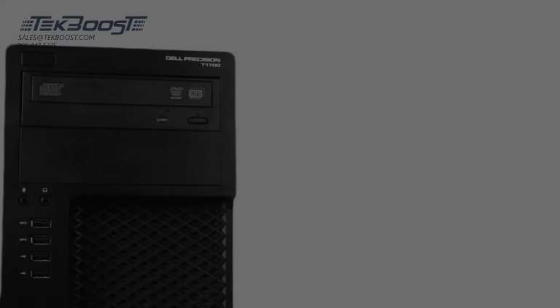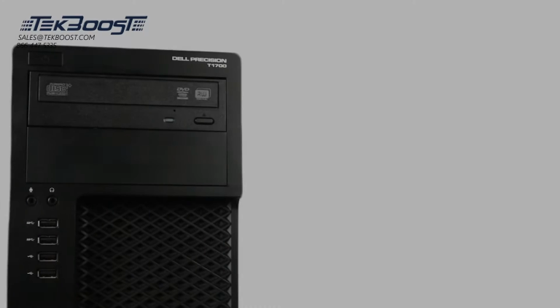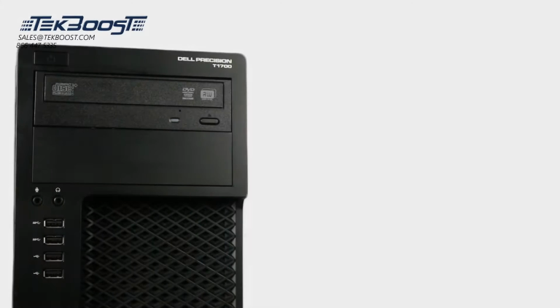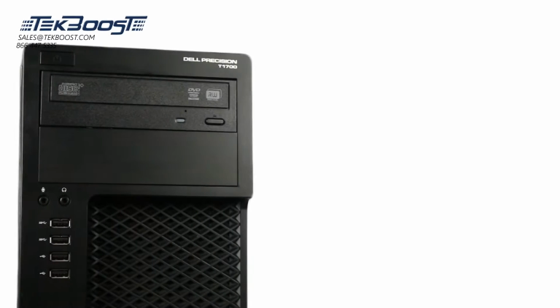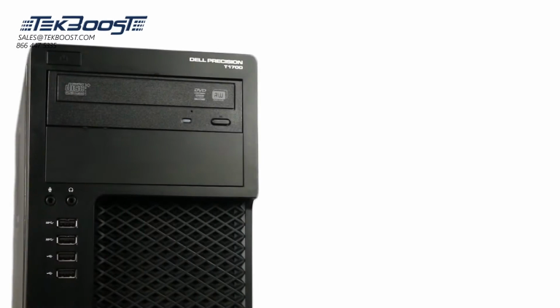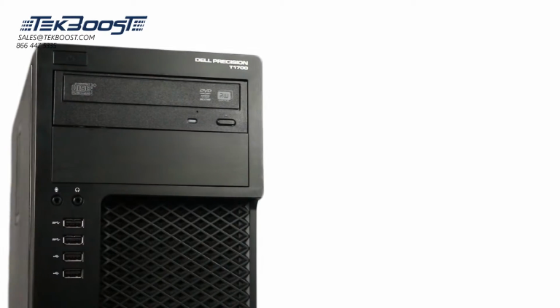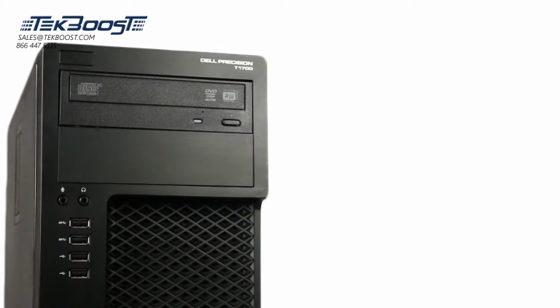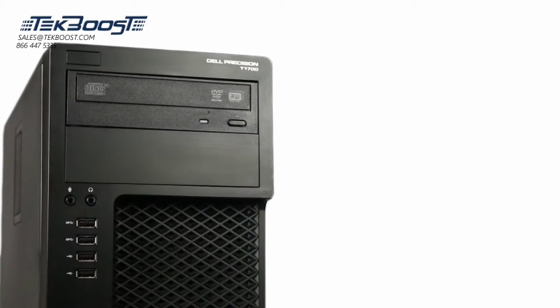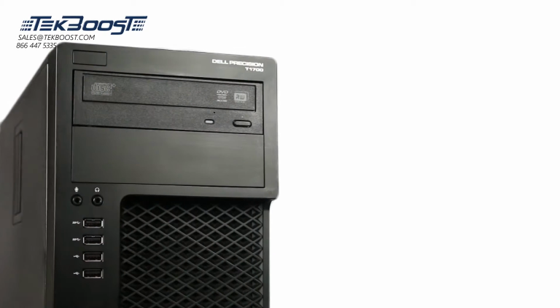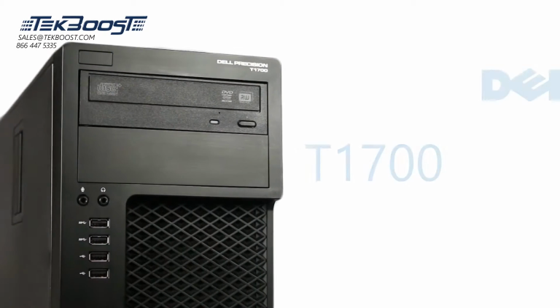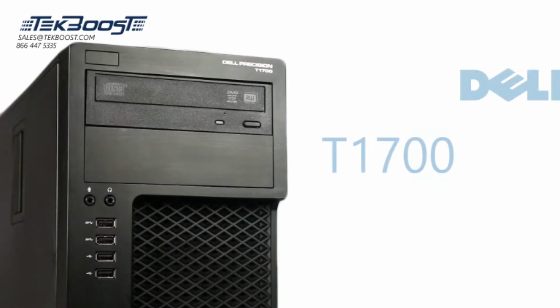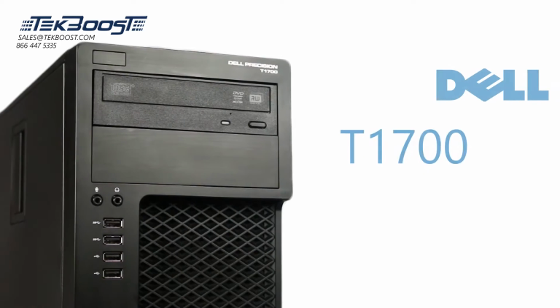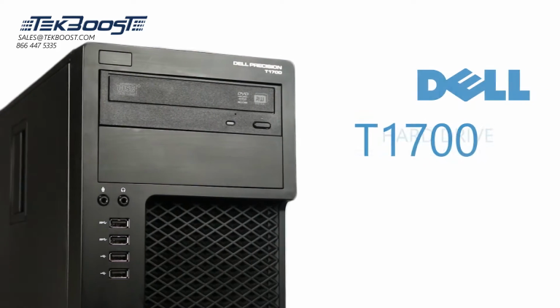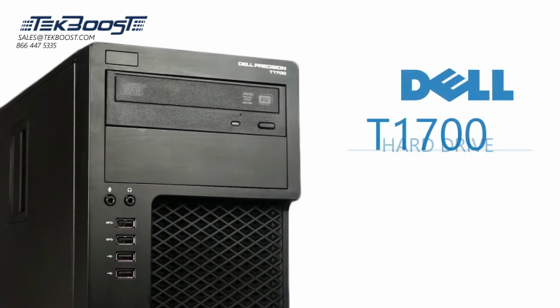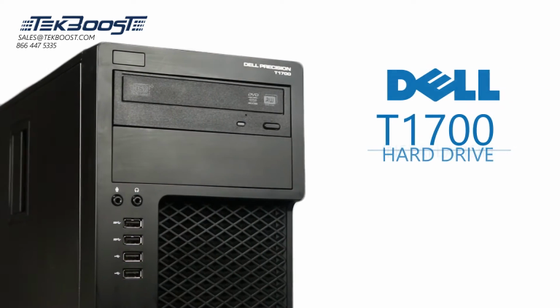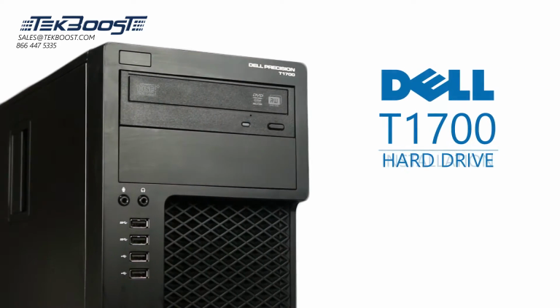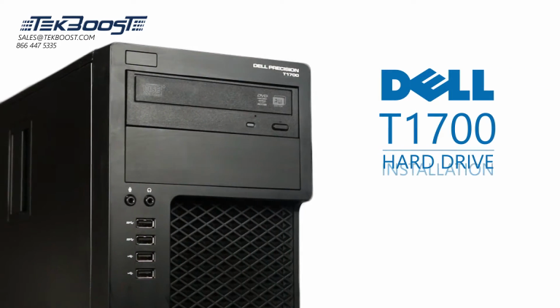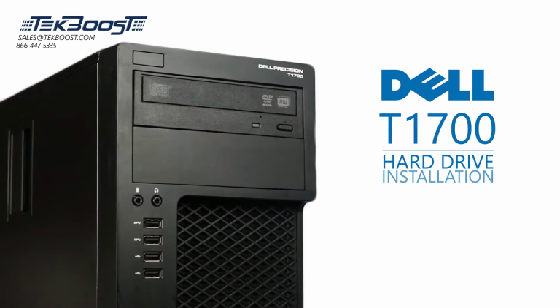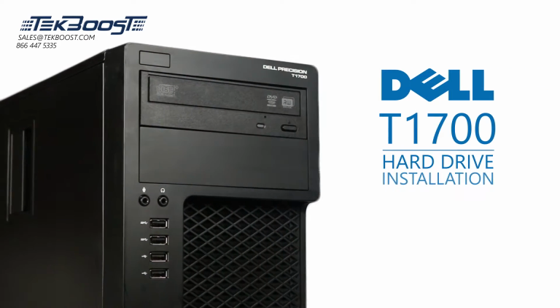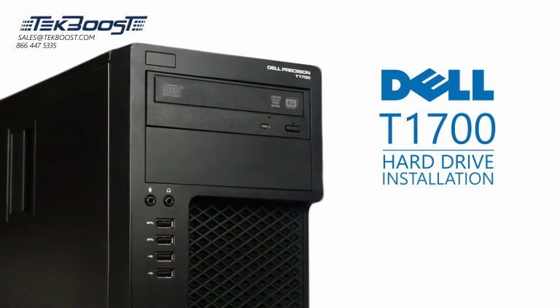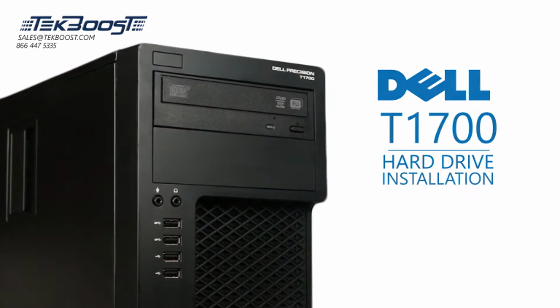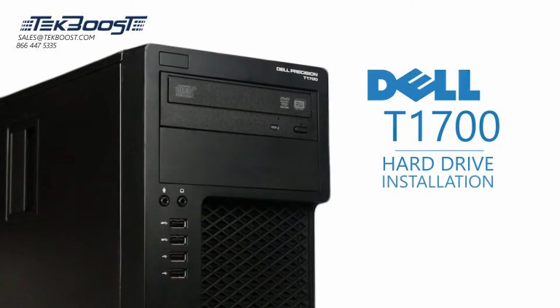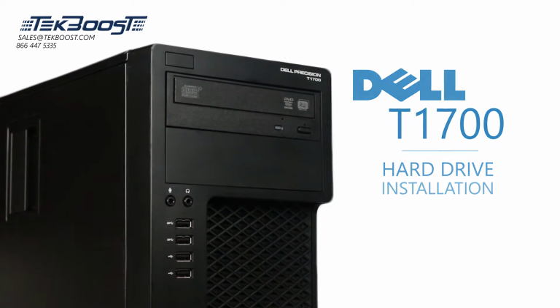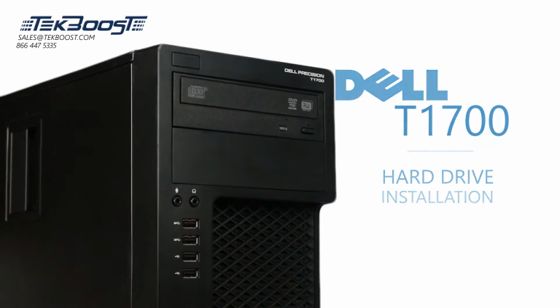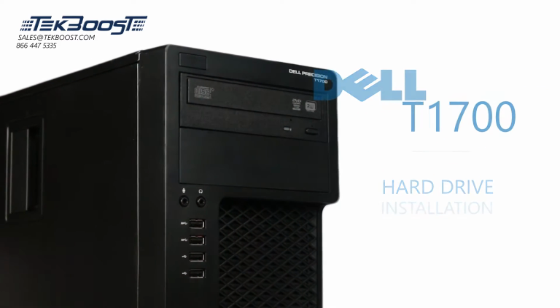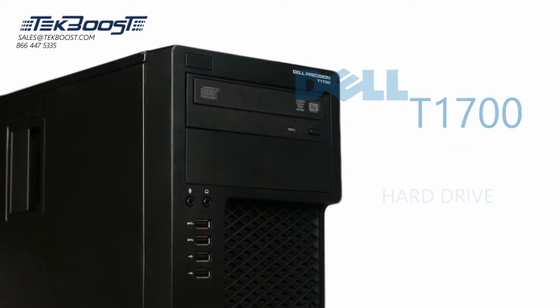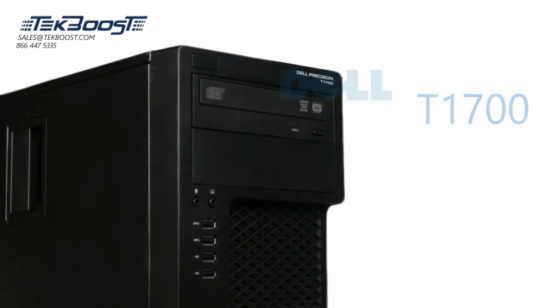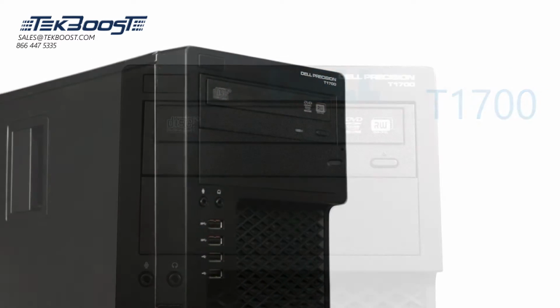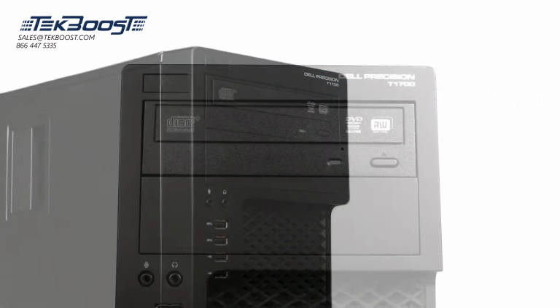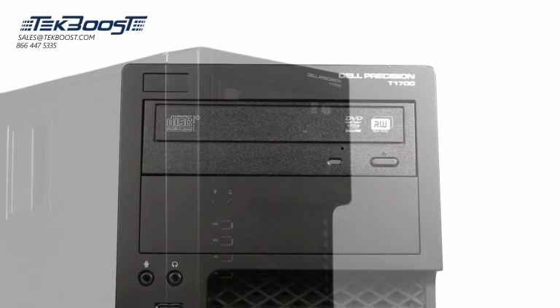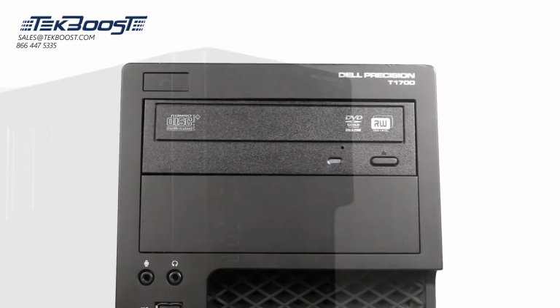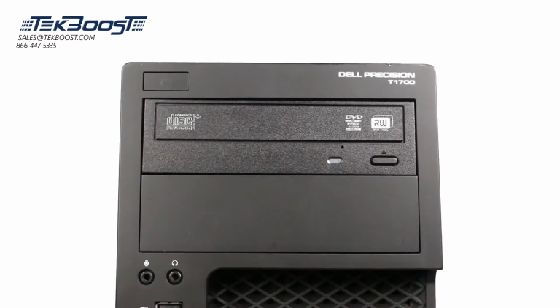Hello and welcome to TechBoost TV. Today, I'm going to show you how to install a hard drive and a solid state drive into a Dell T1700 workstation.